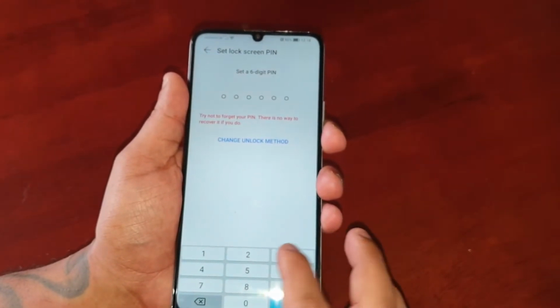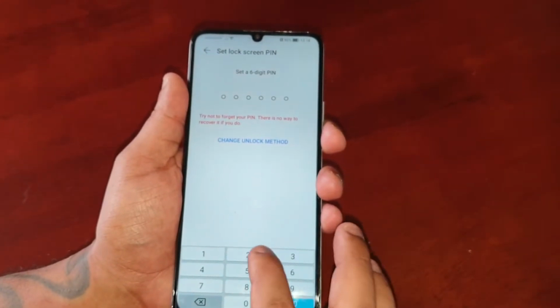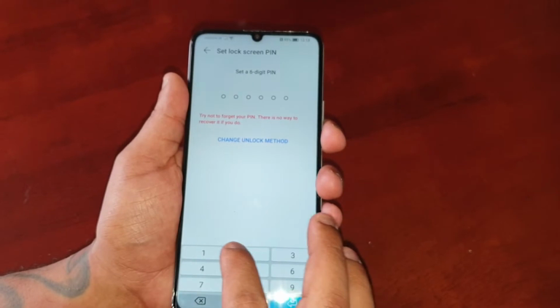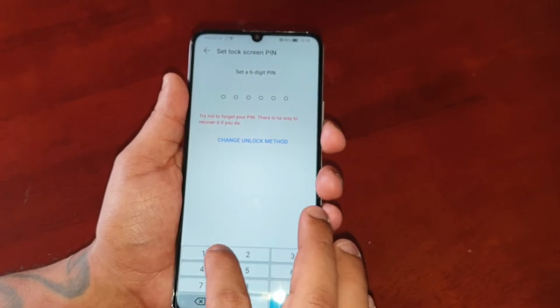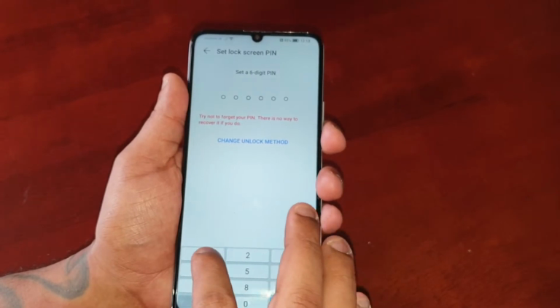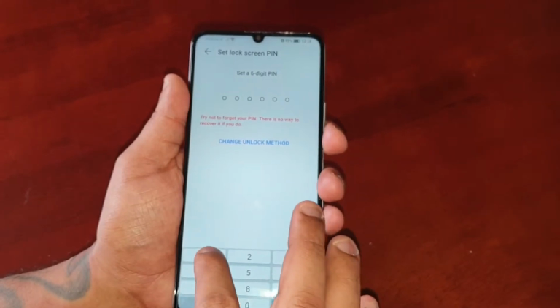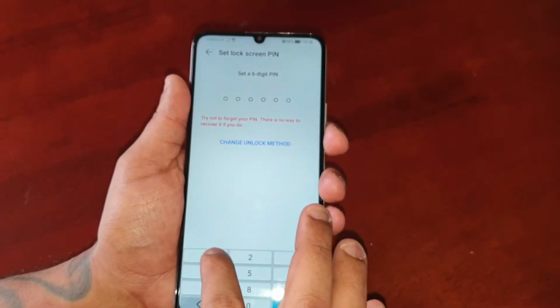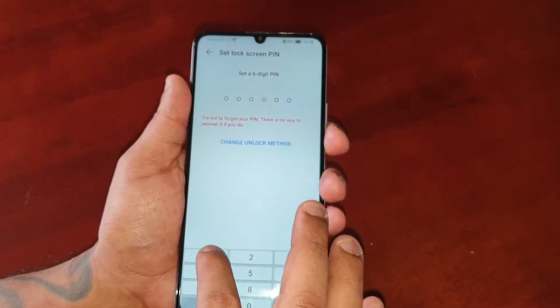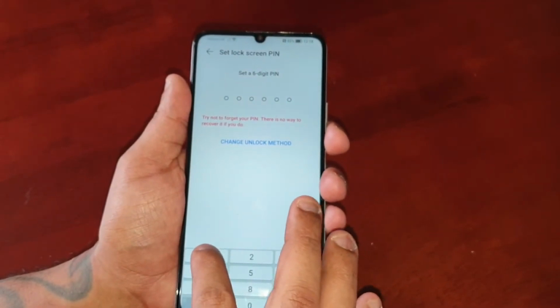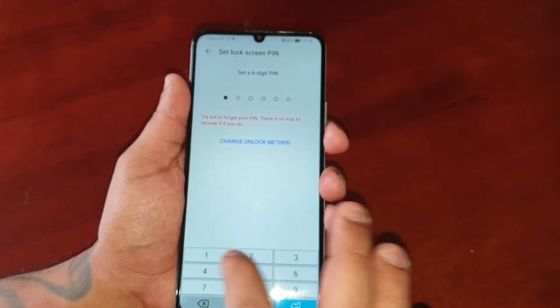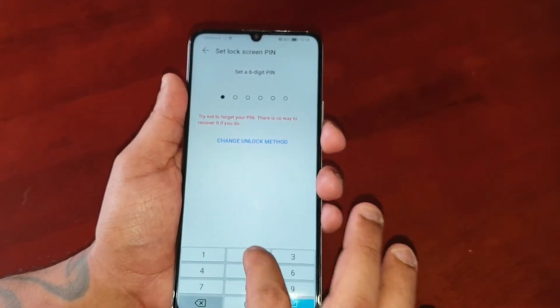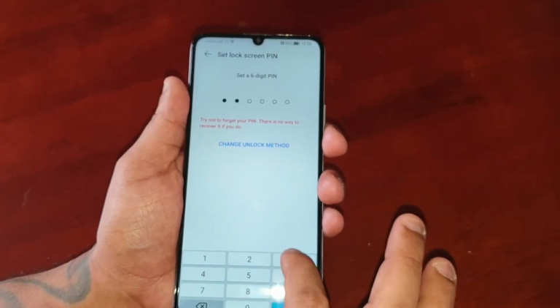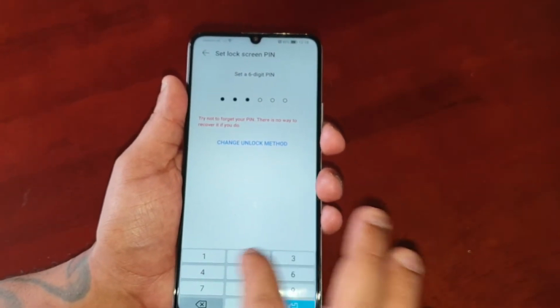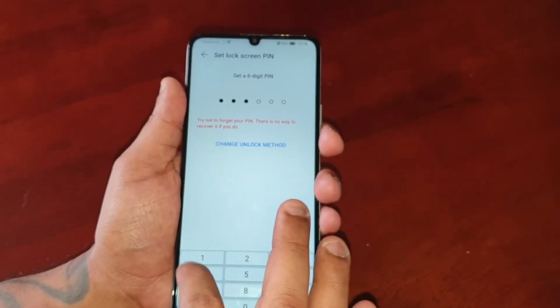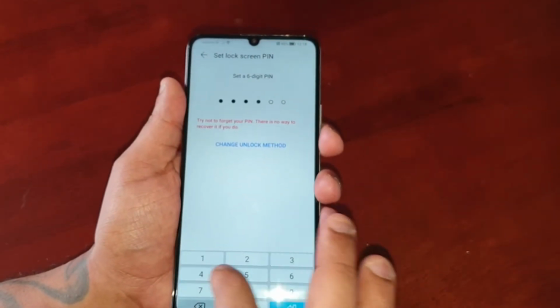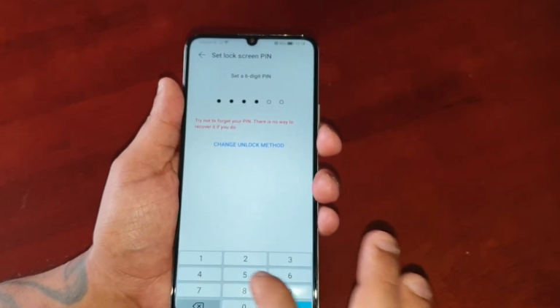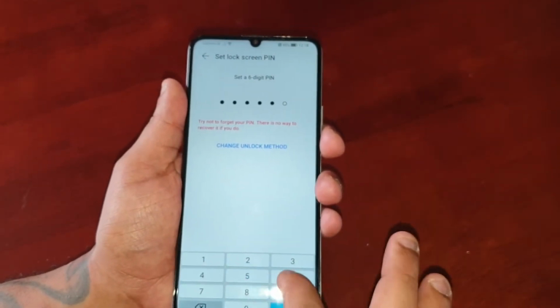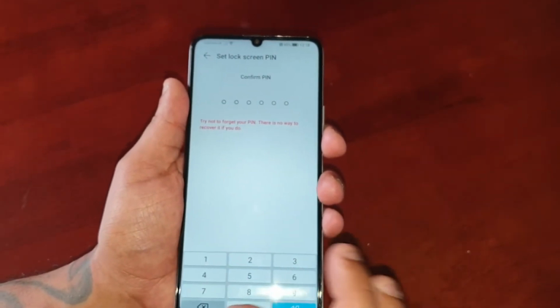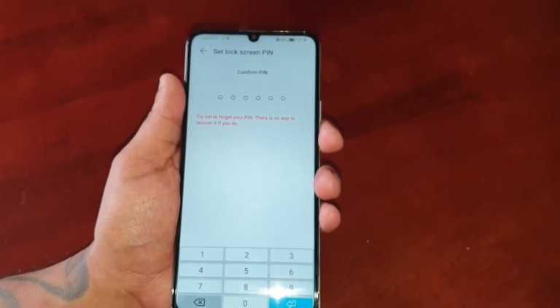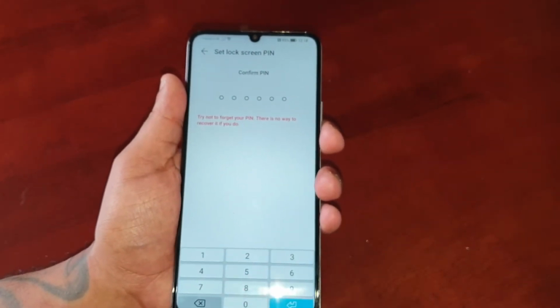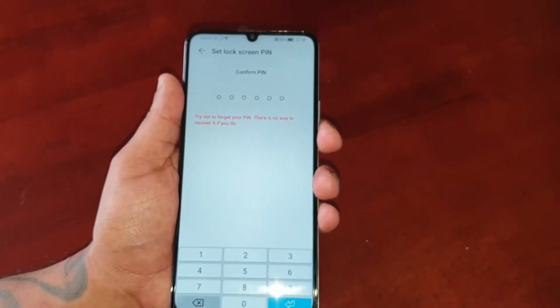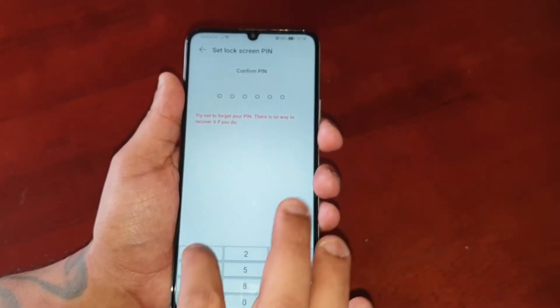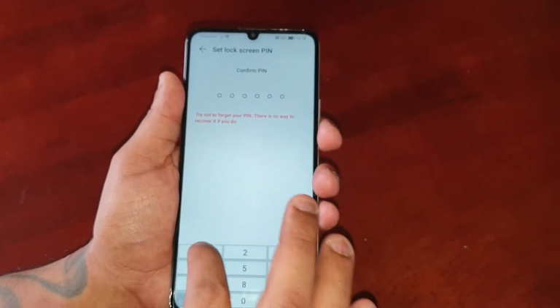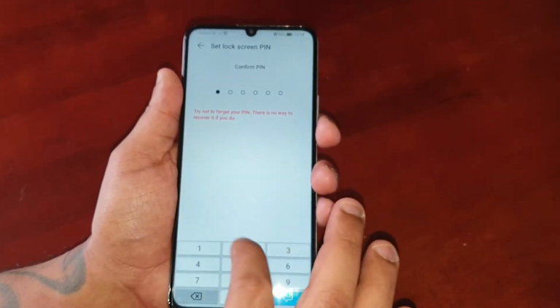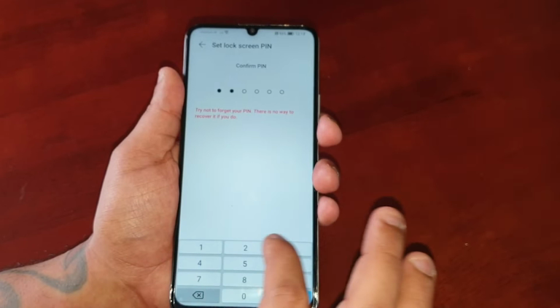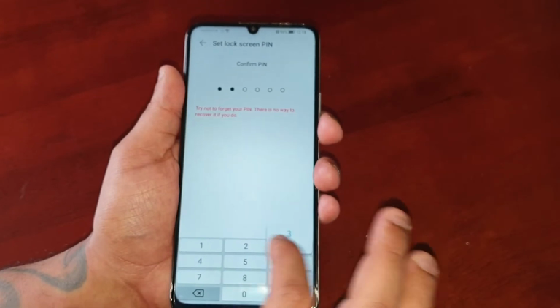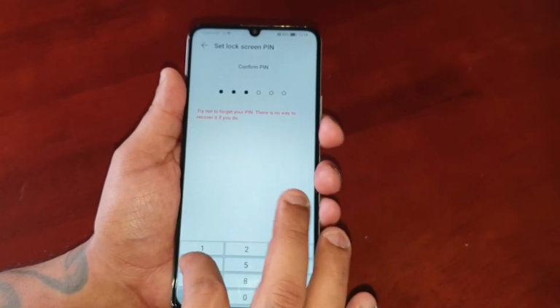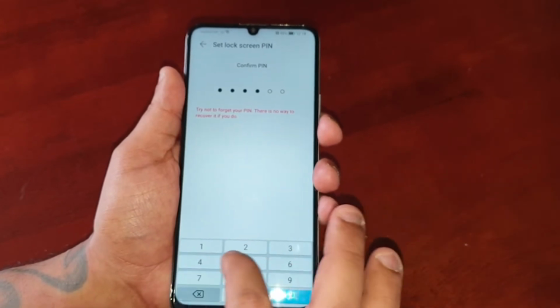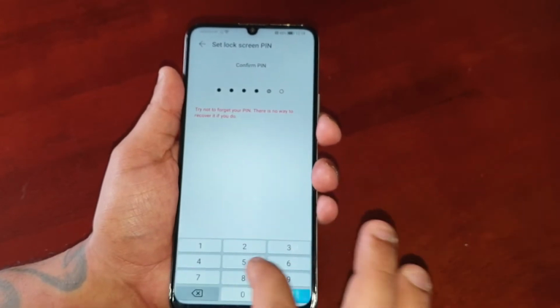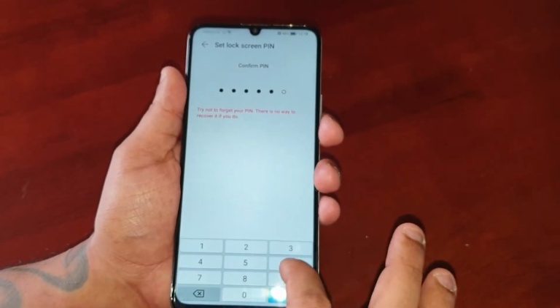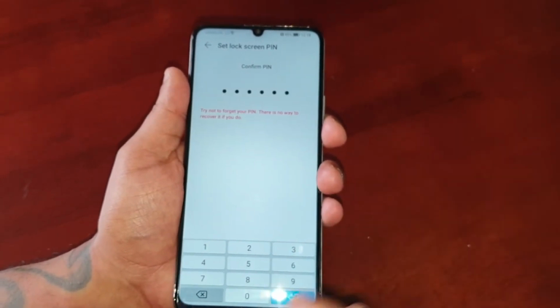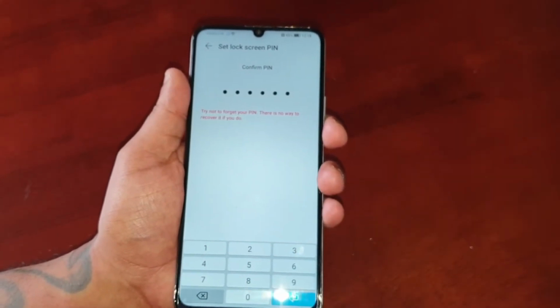I'm just going to keep it short and sweet, so one, two, three, four, five, six — one, two, three, four, five, six.